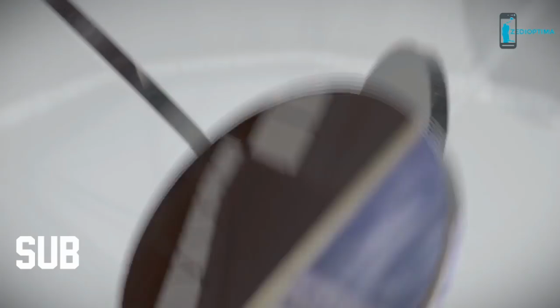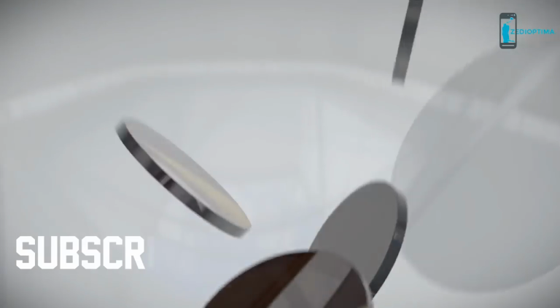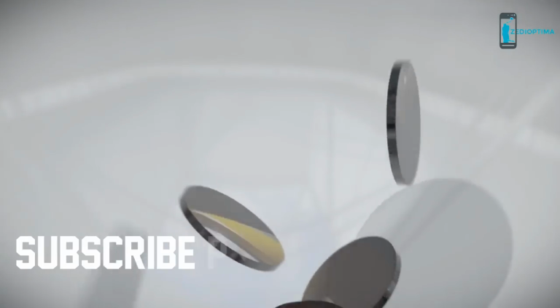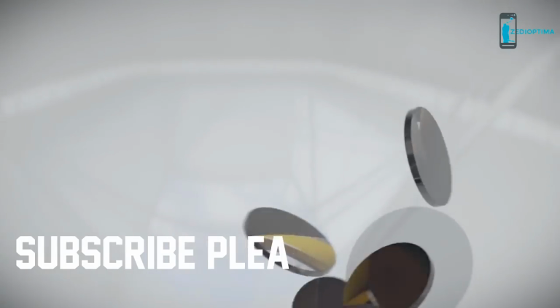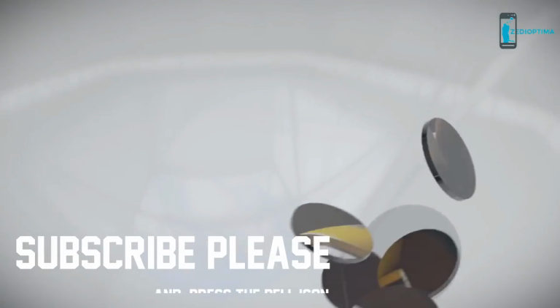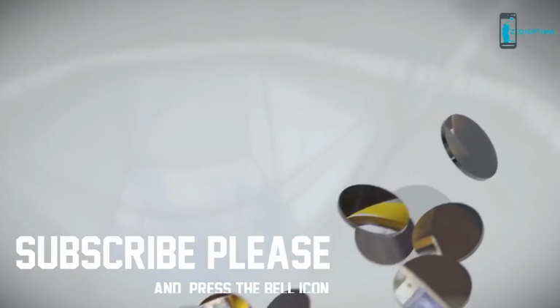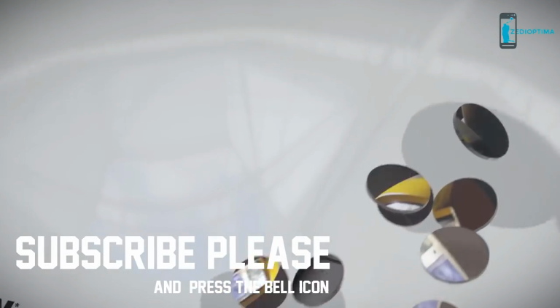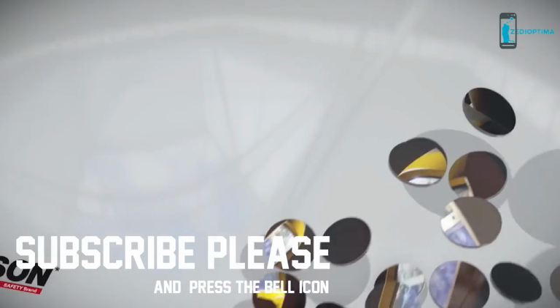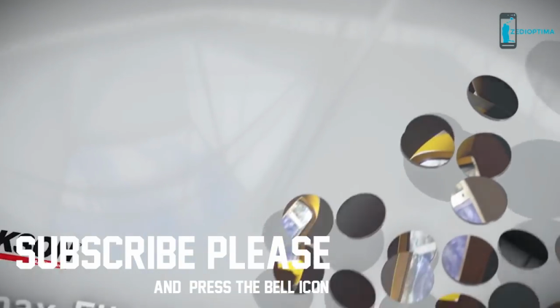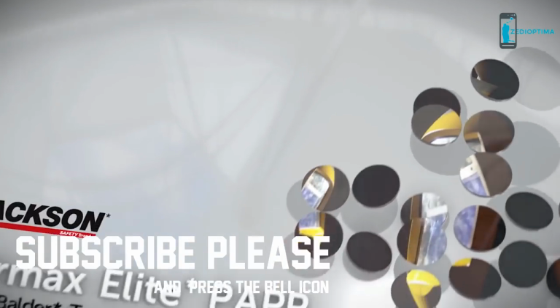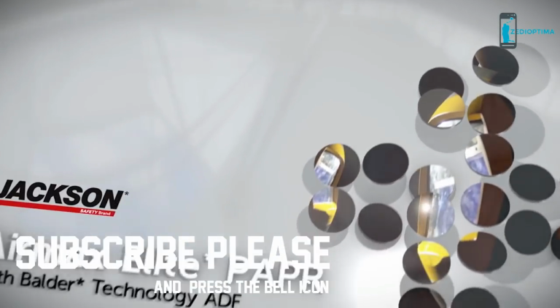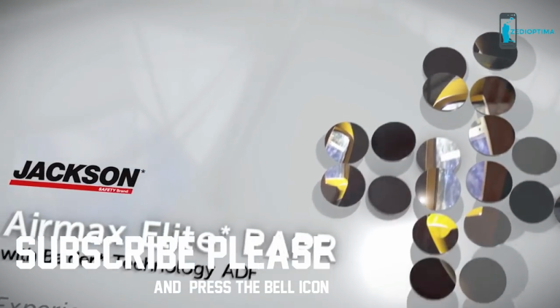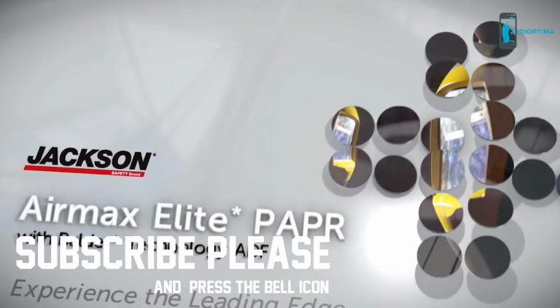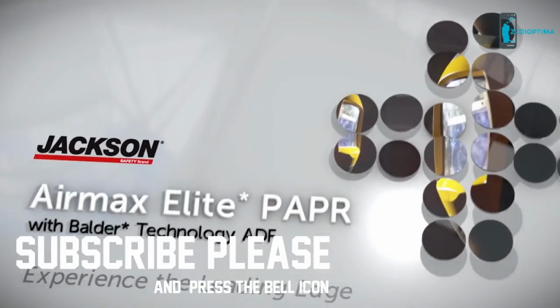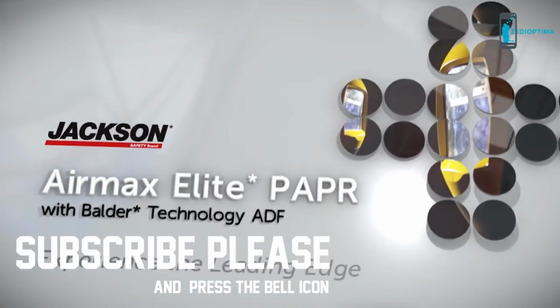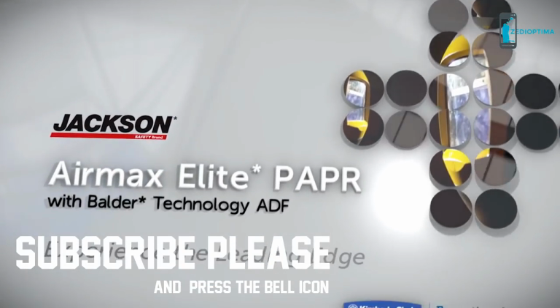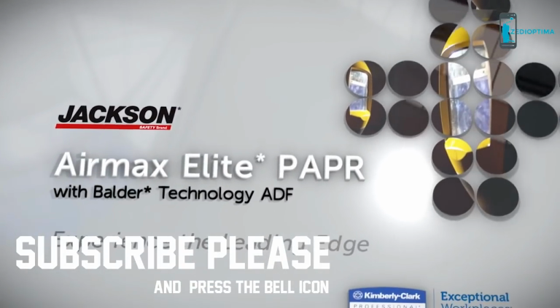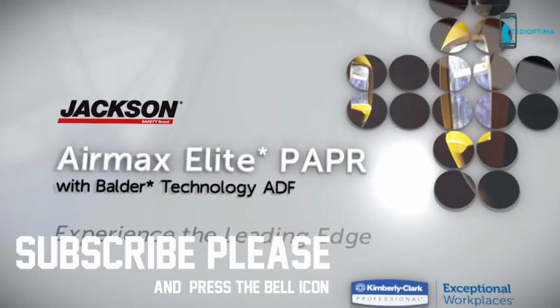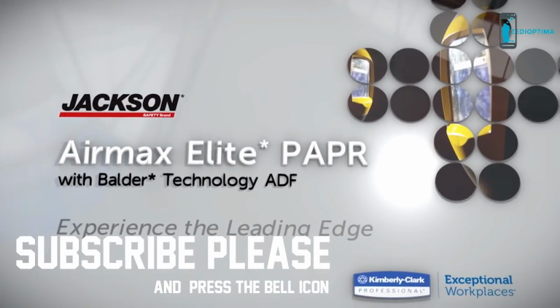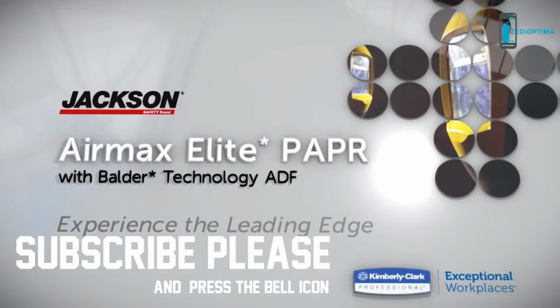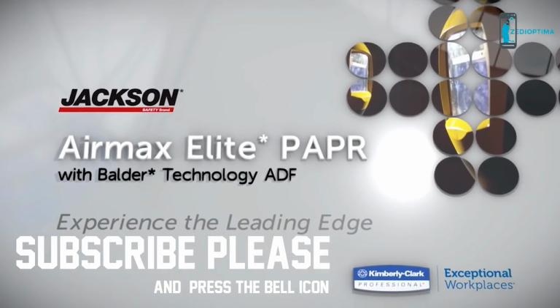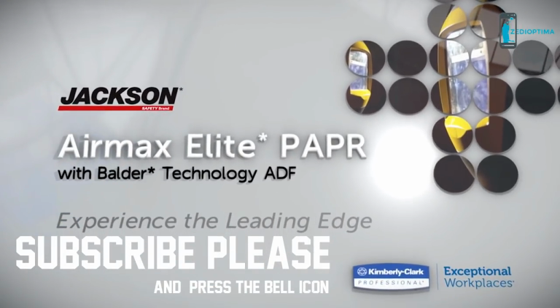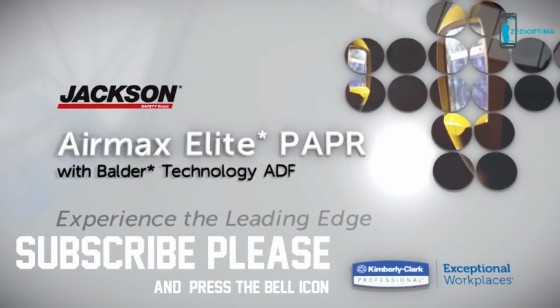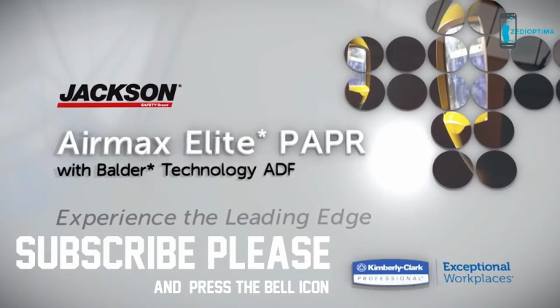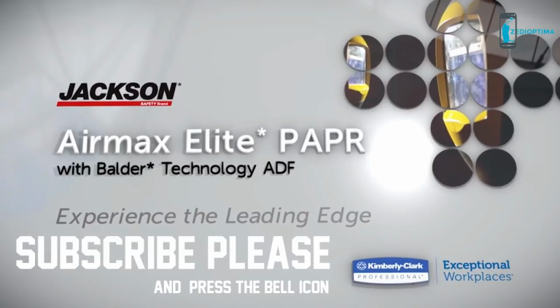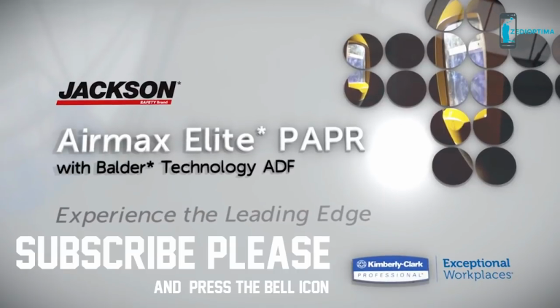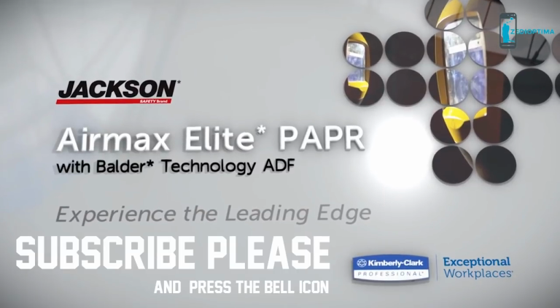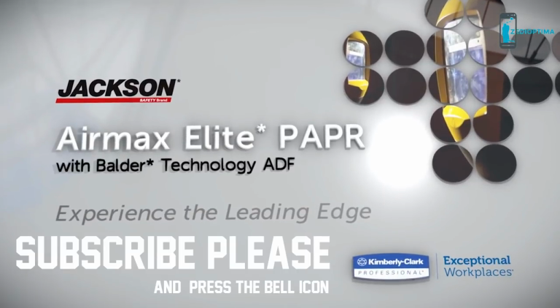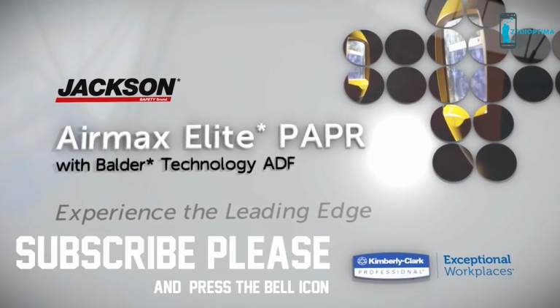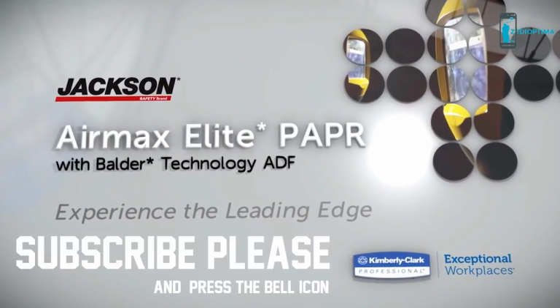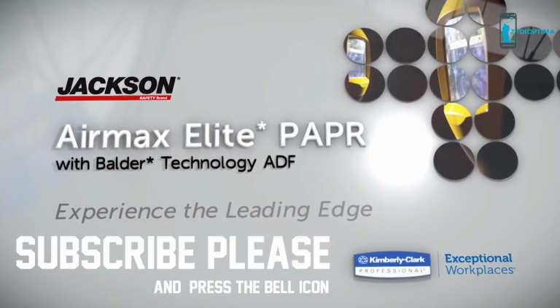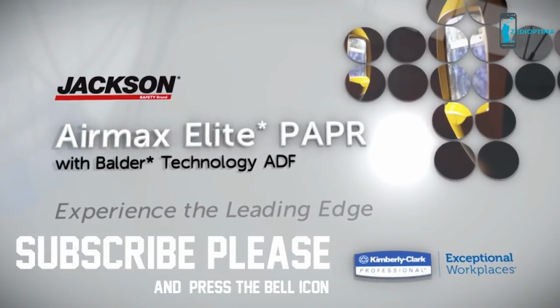The Air Max Elite PAPR is leading the way in welding technology. It's time for you to experience the leading edge today.